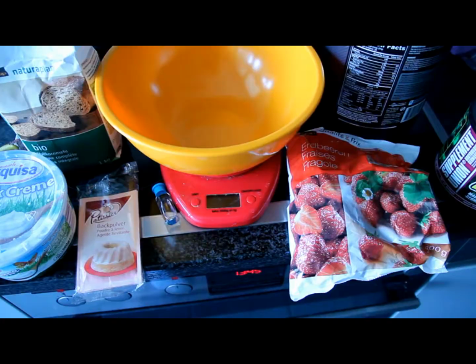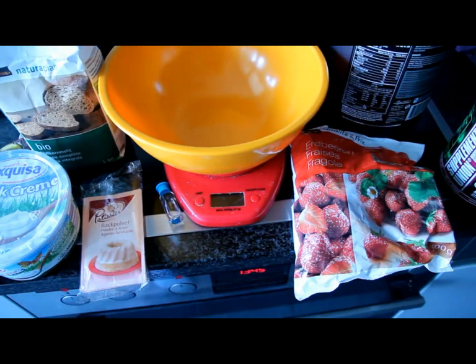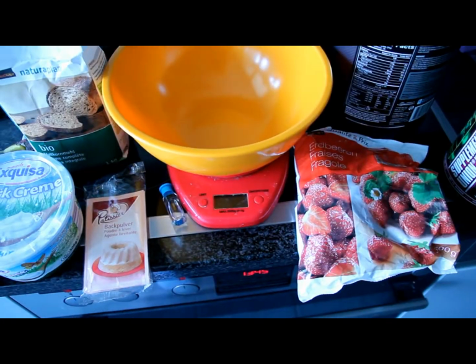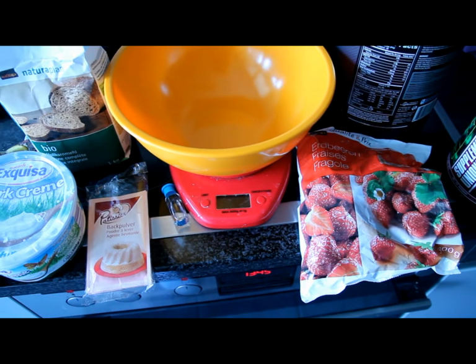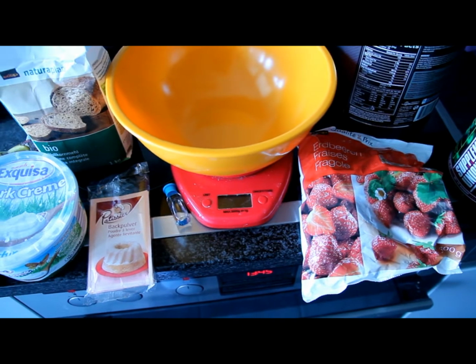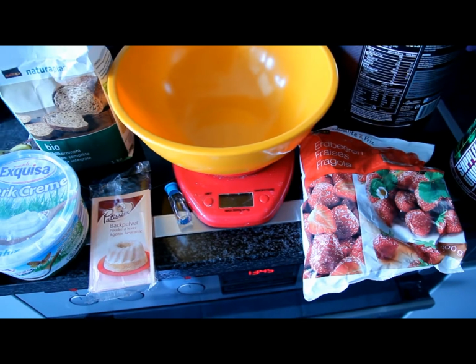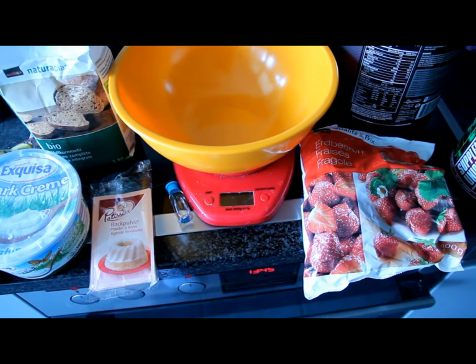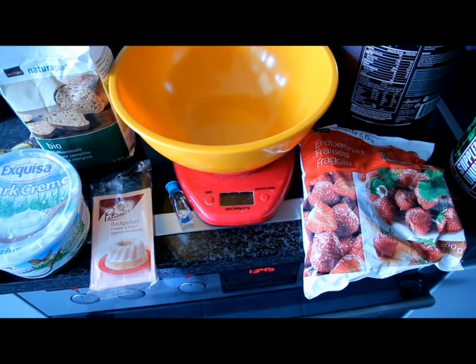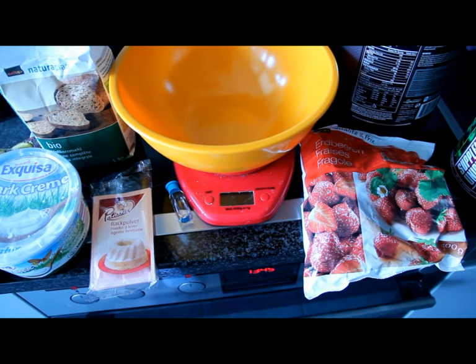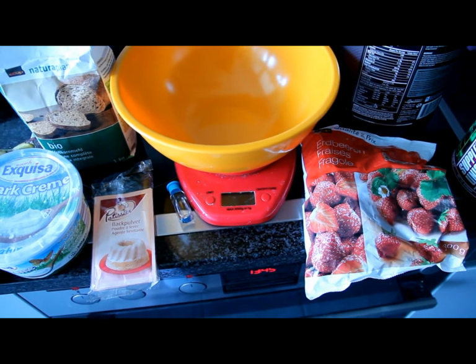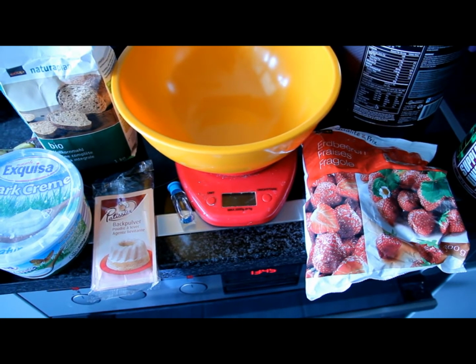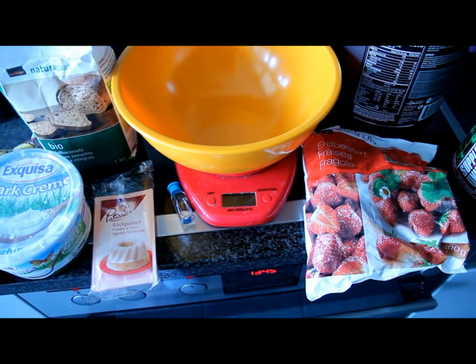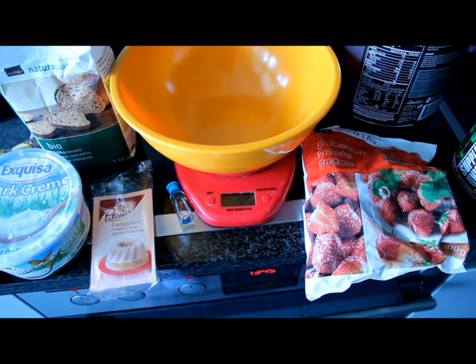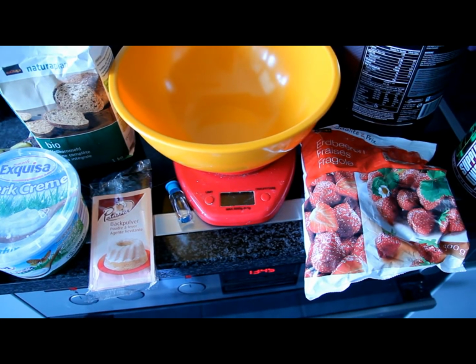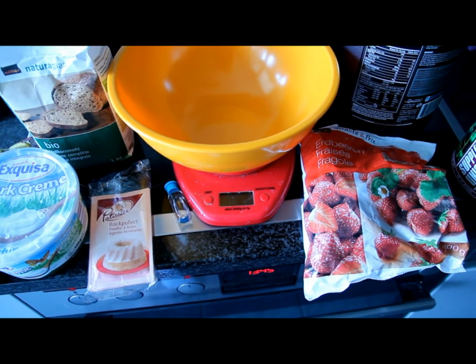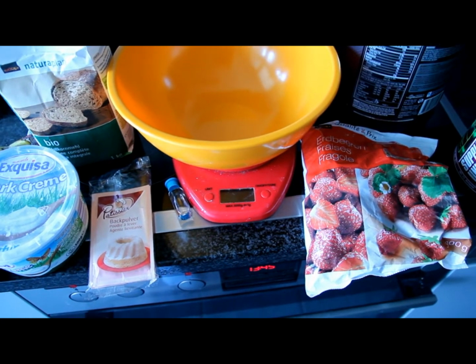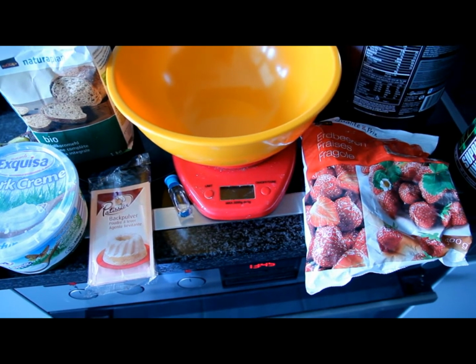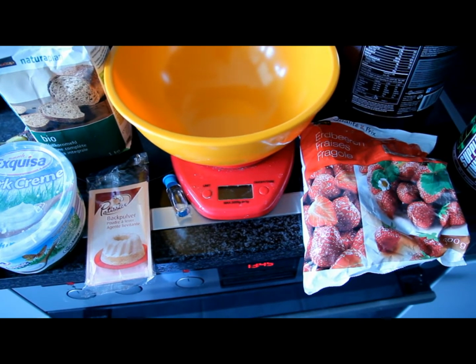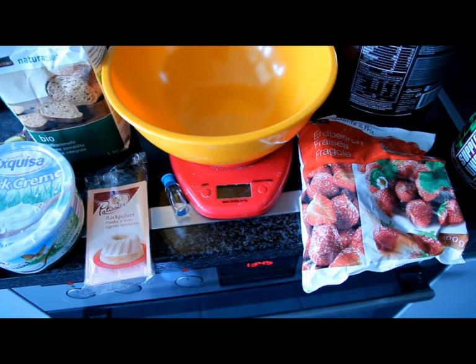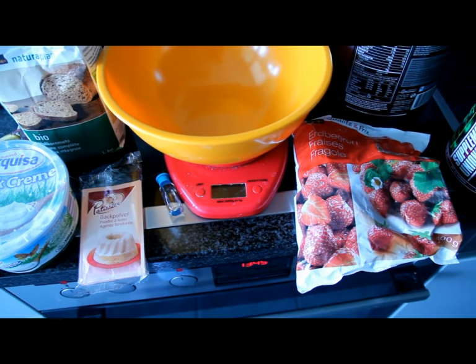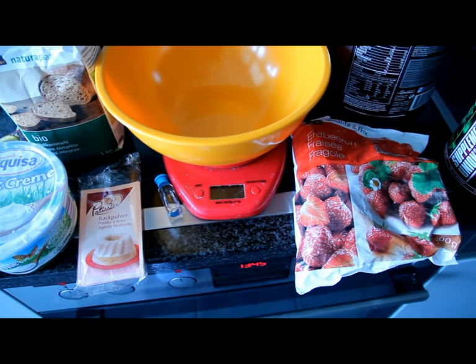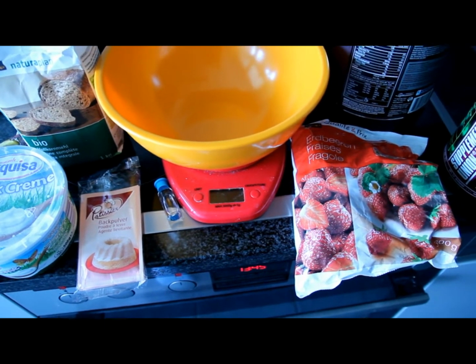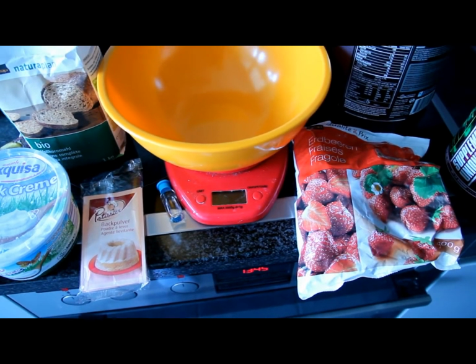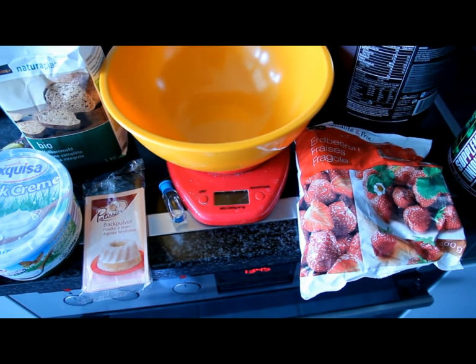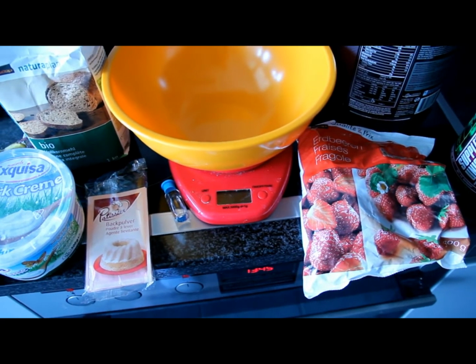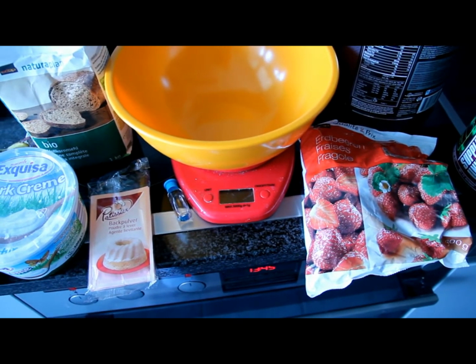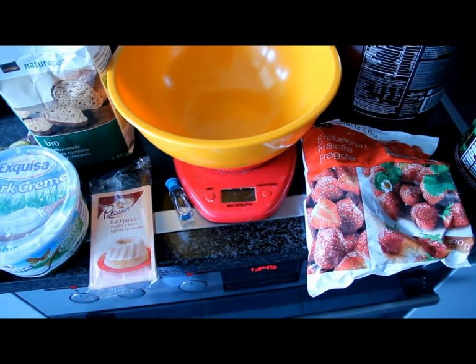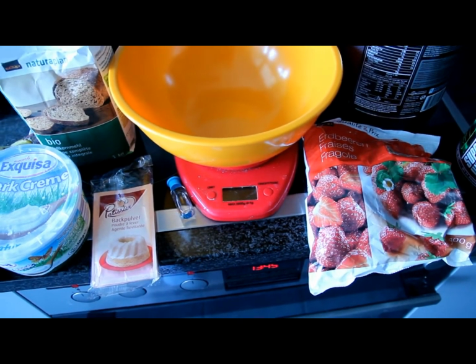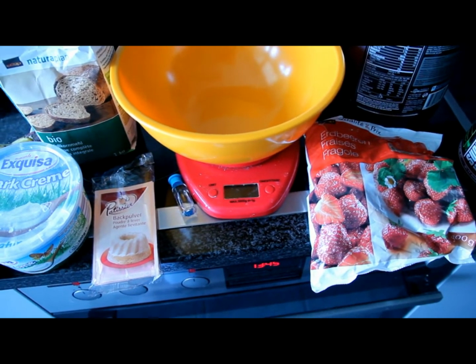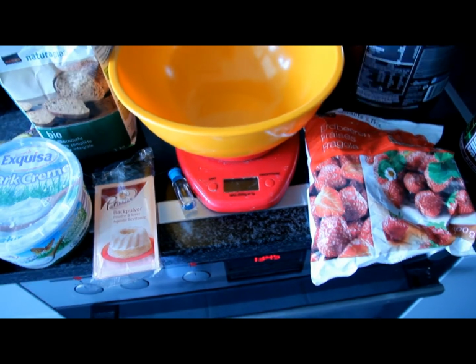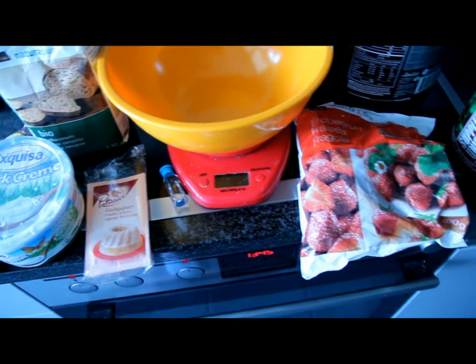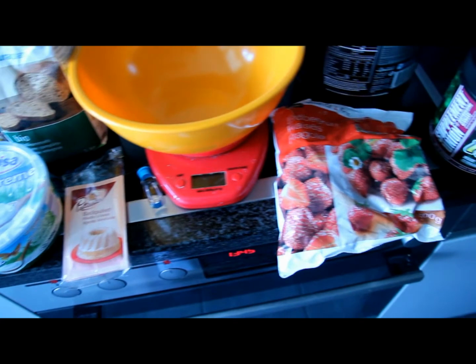What's up everyone? Today we're making a high protein, low fat, strawberry banana bread.